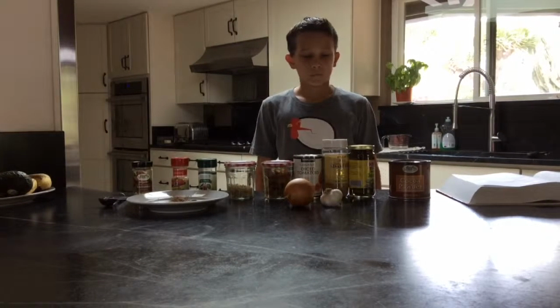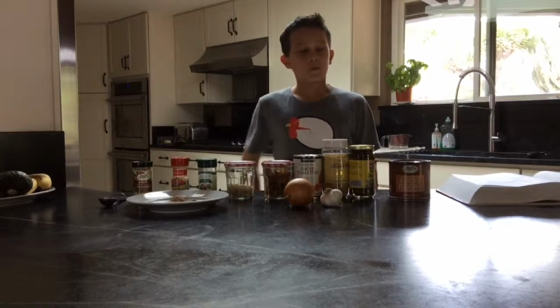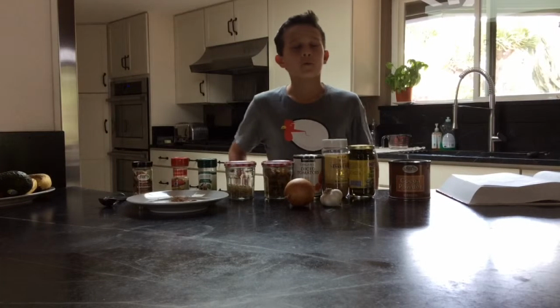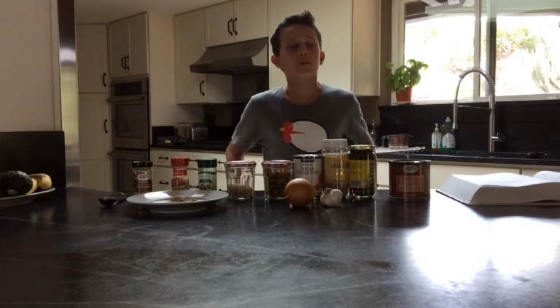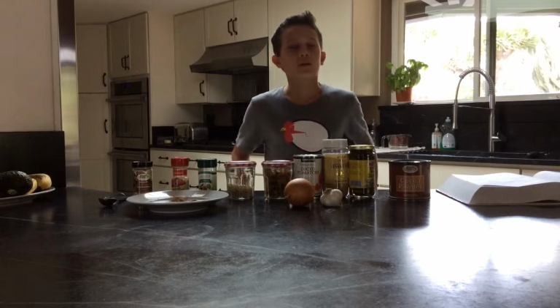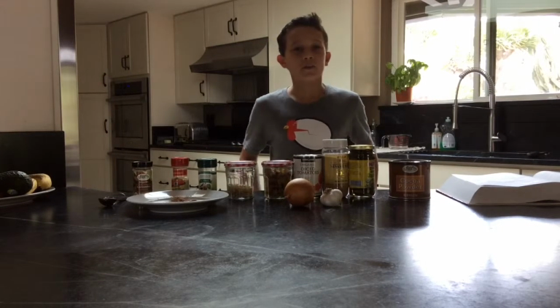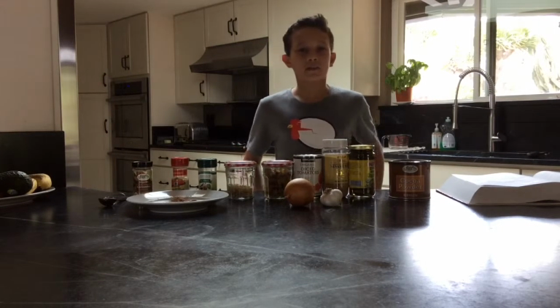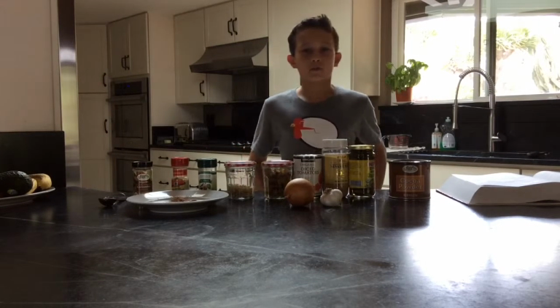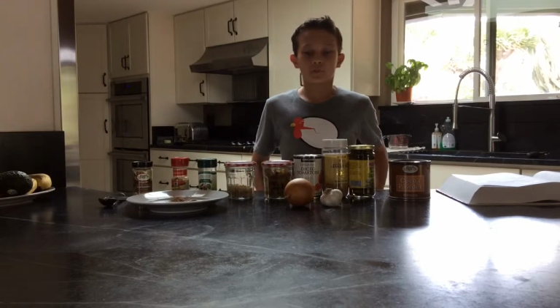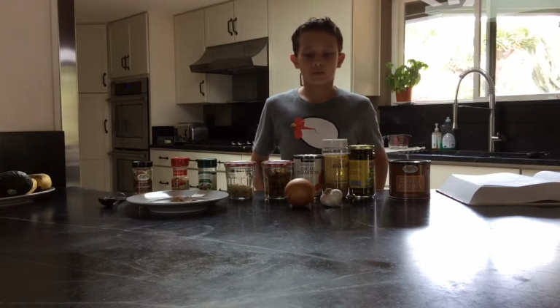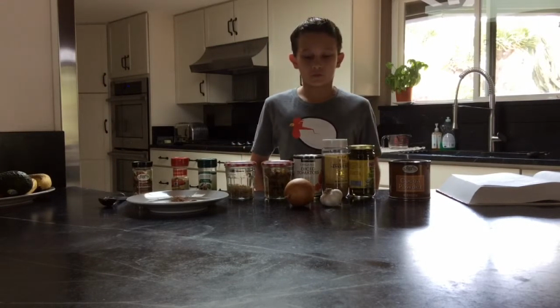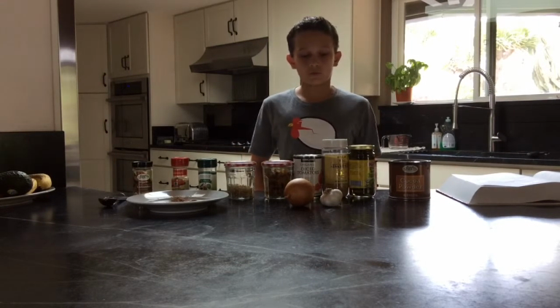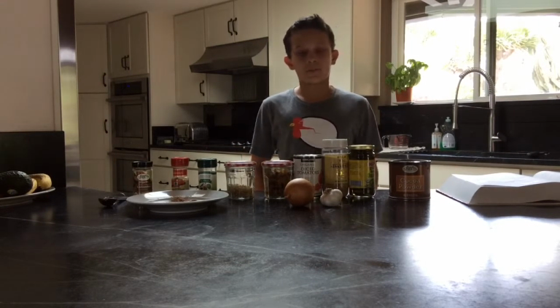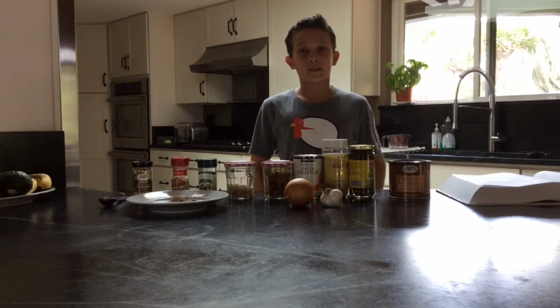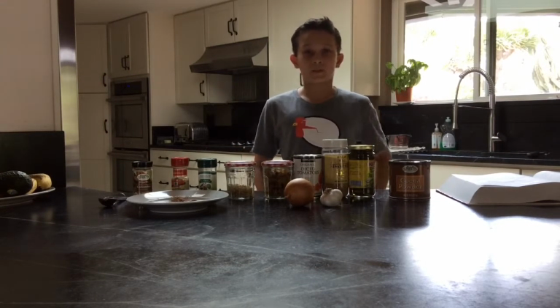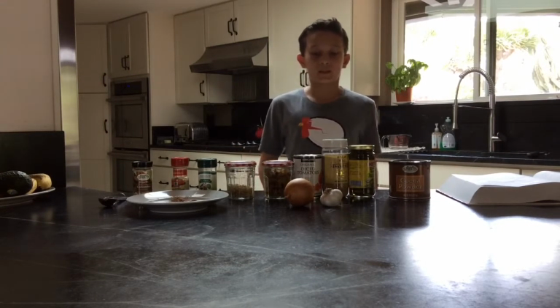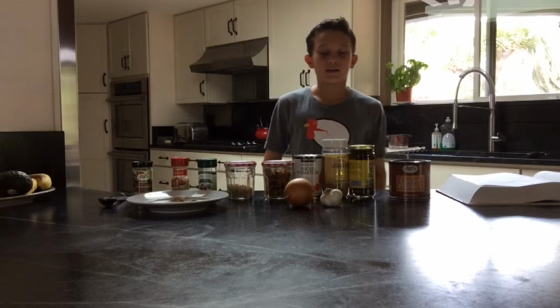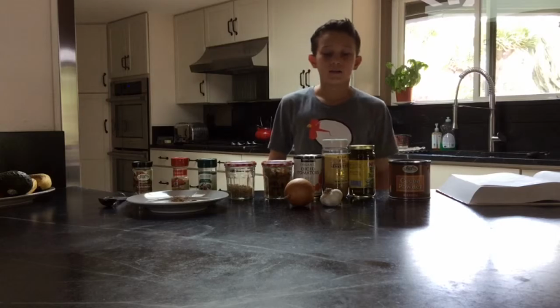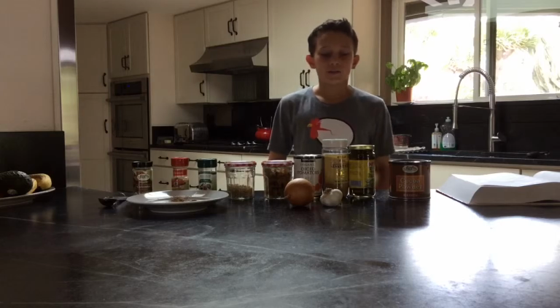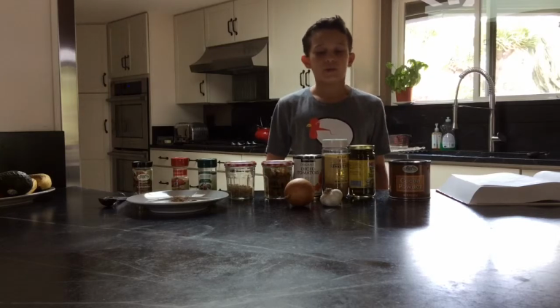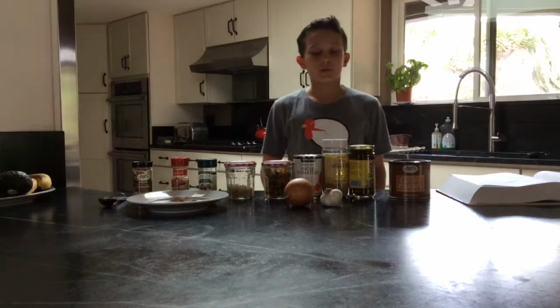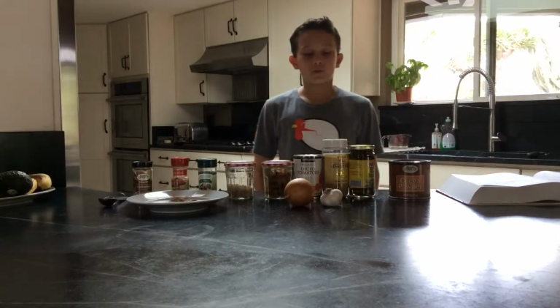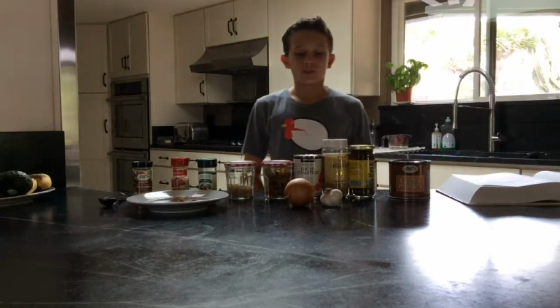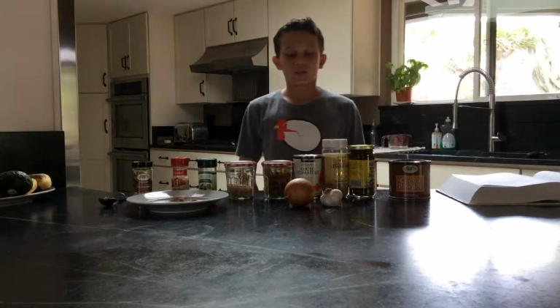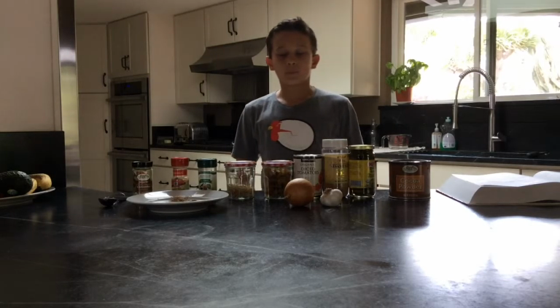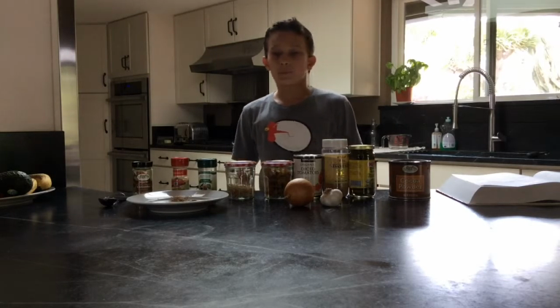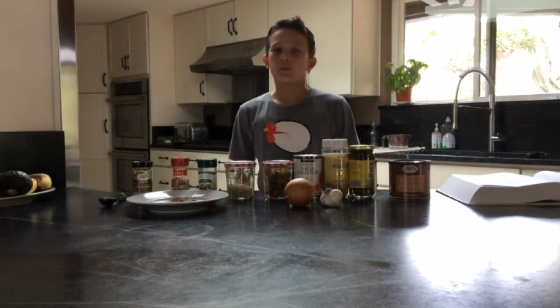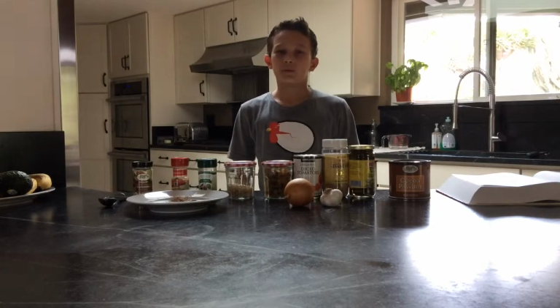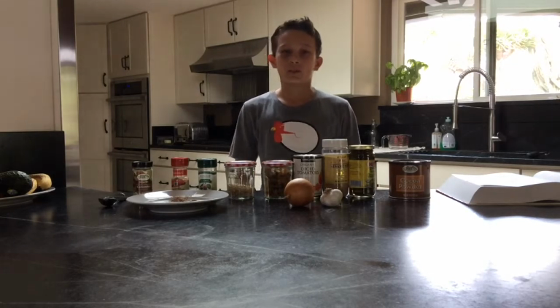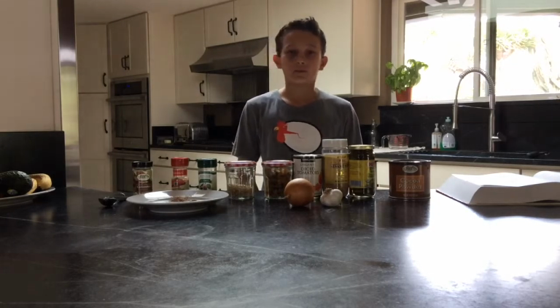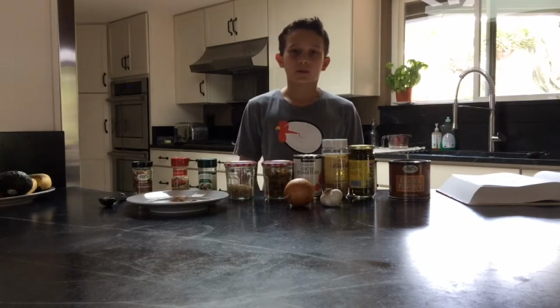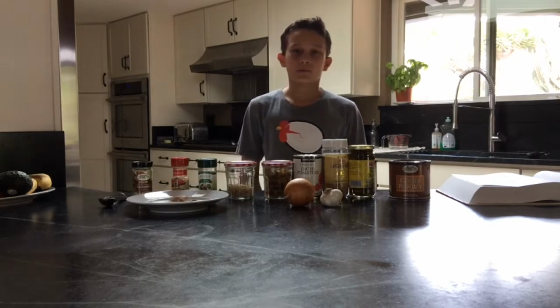Welcome to El Dia de los Muertos Programa de Cocina. Today we are going to cook up some mole with chicken and rice.